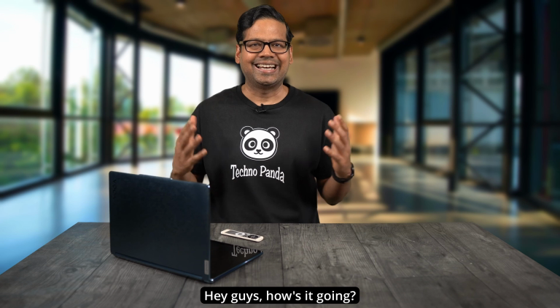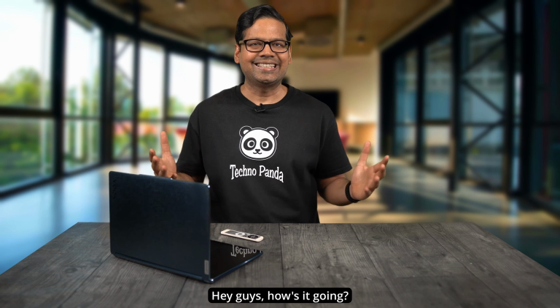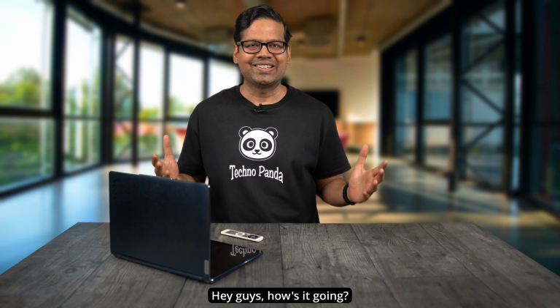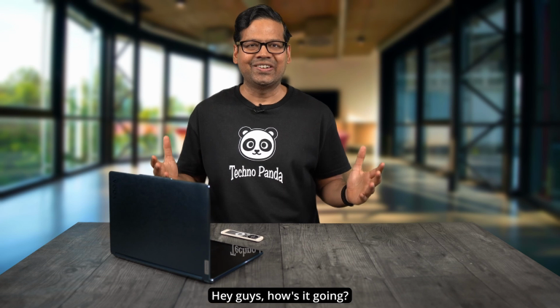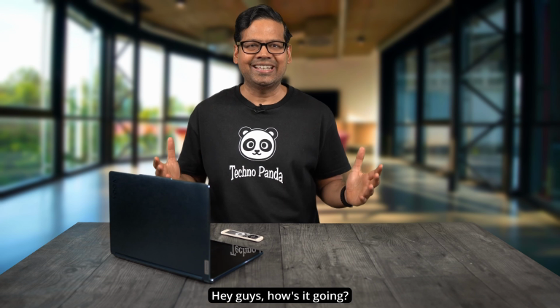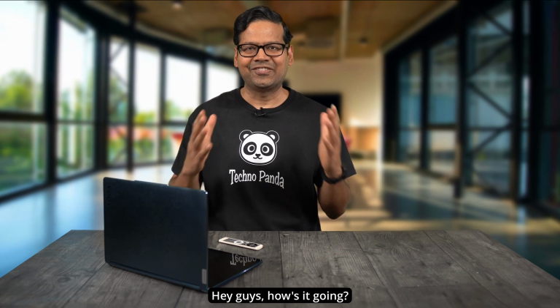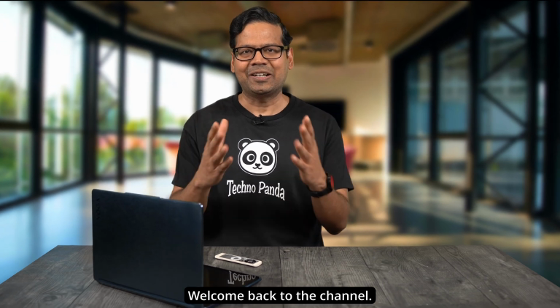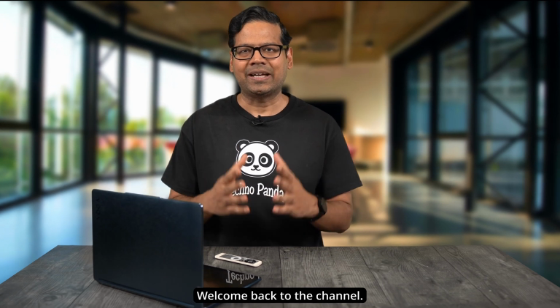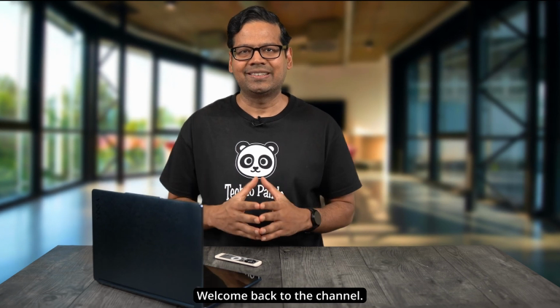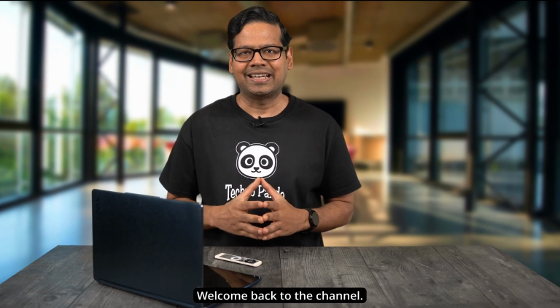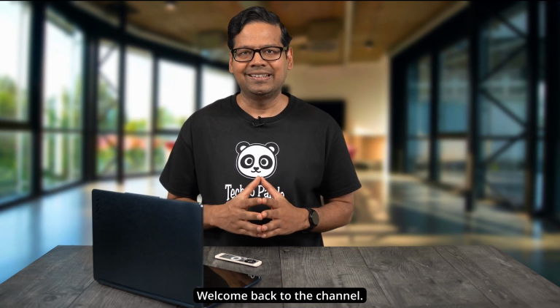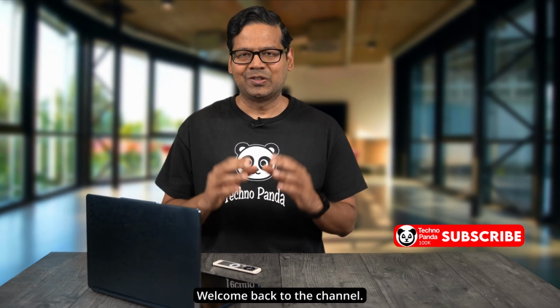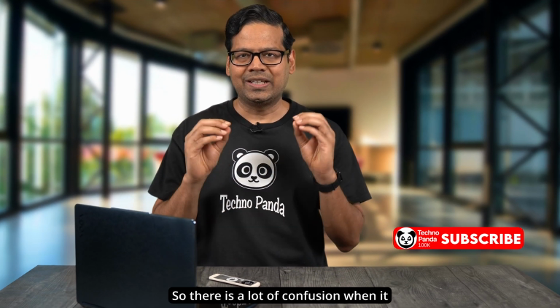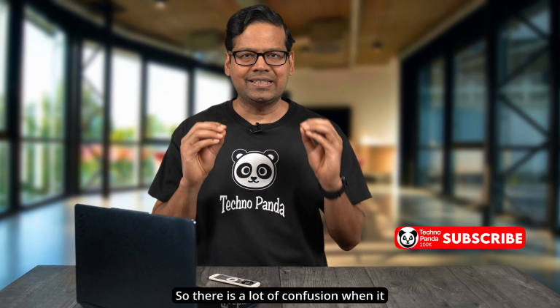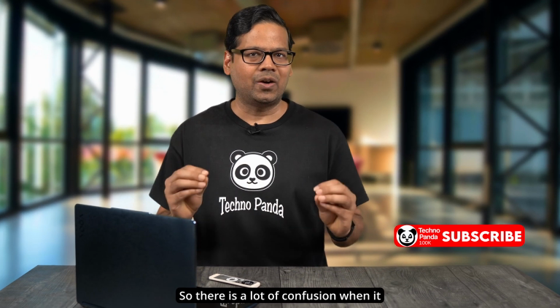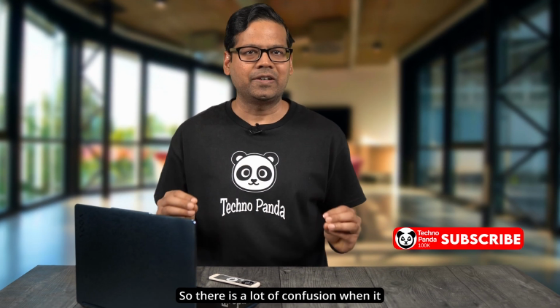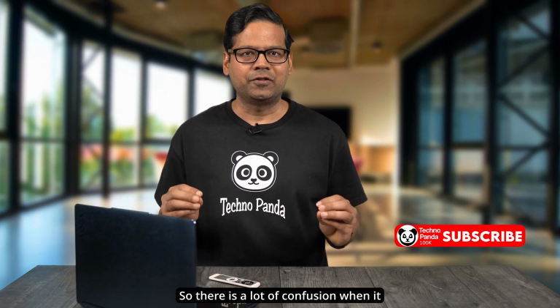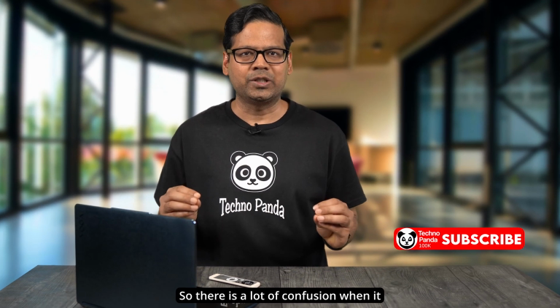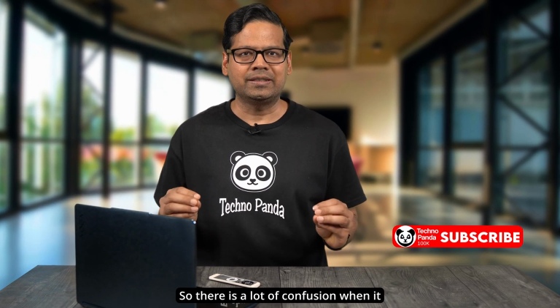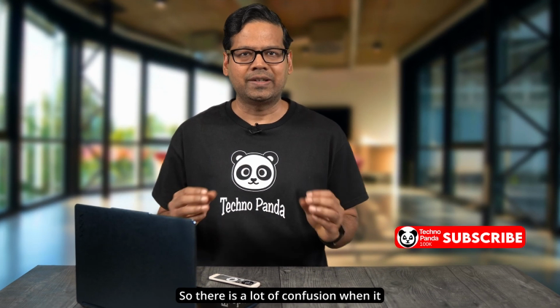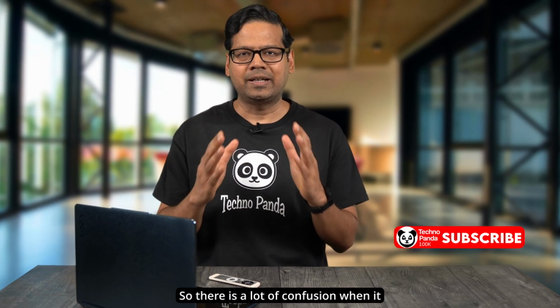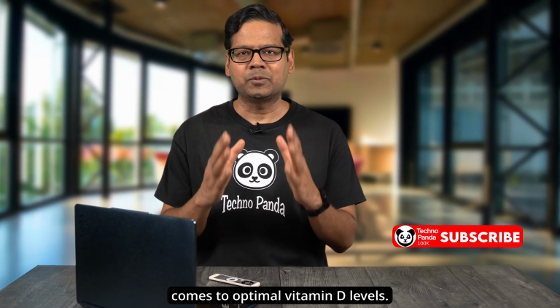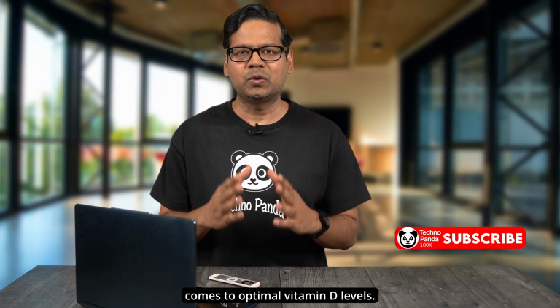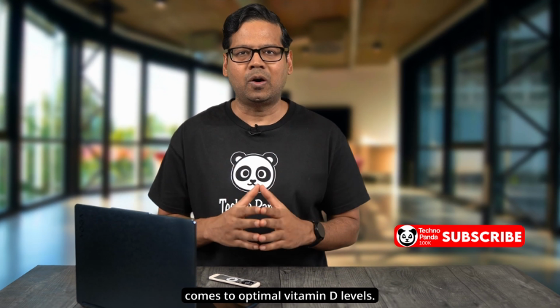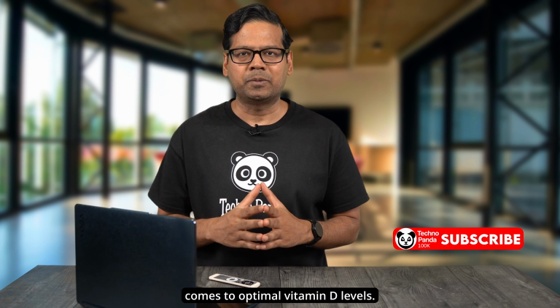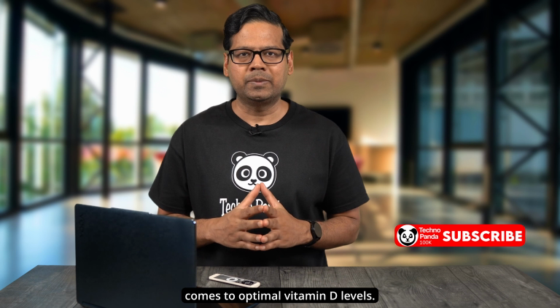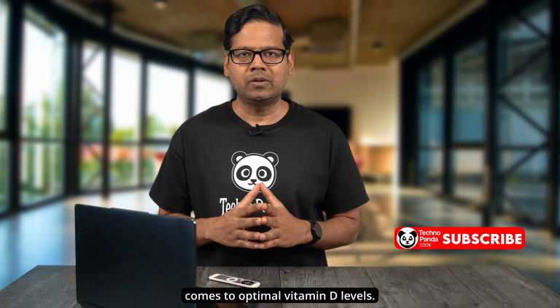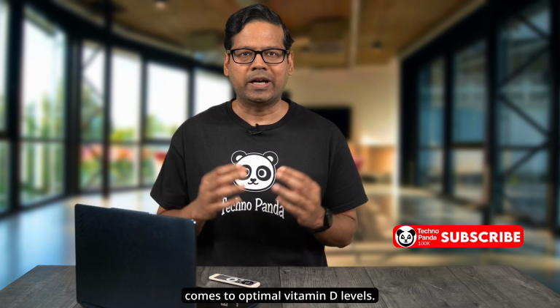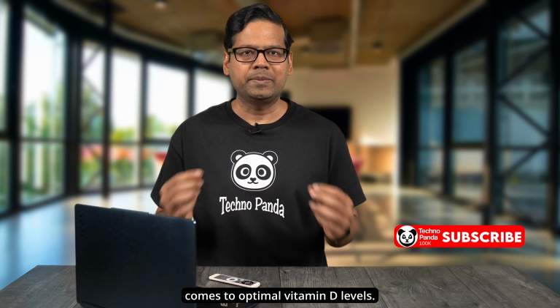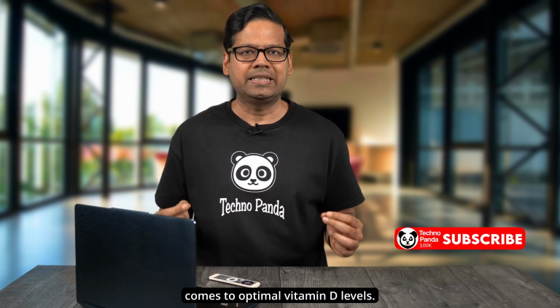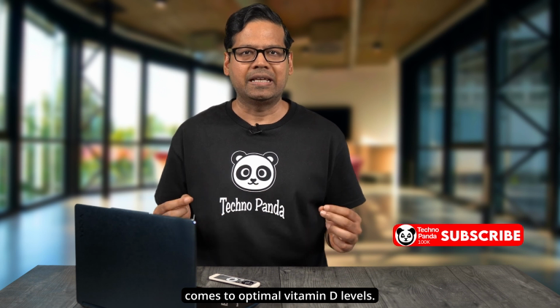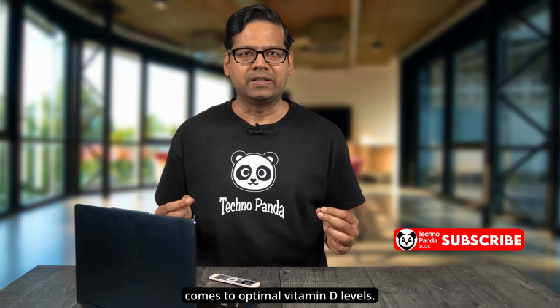Hey guys, how's it going? Welcome back to the channel. So there is a lot of confusion when it comes to optimal vitamin D levels.